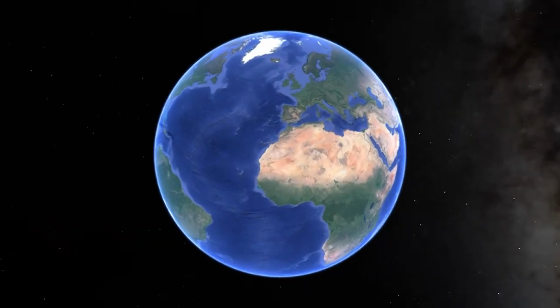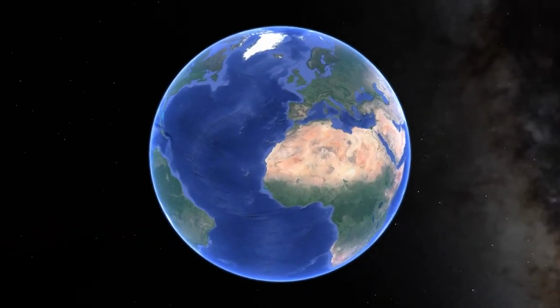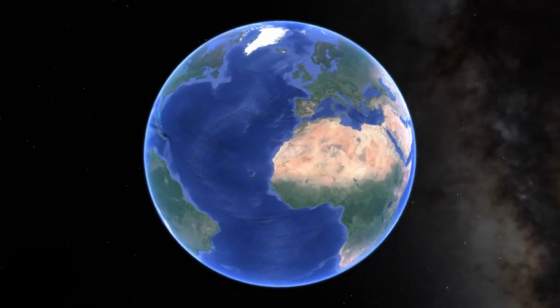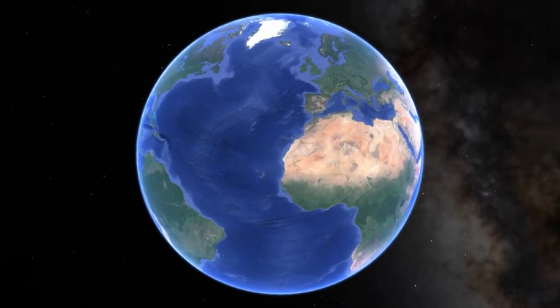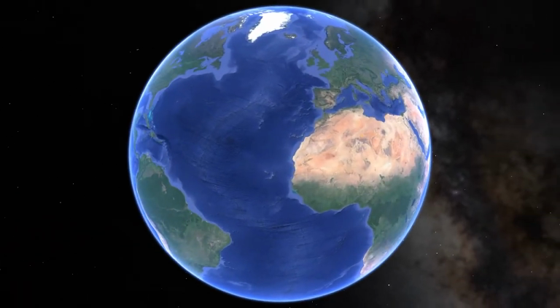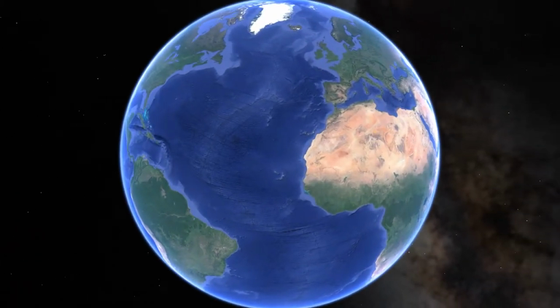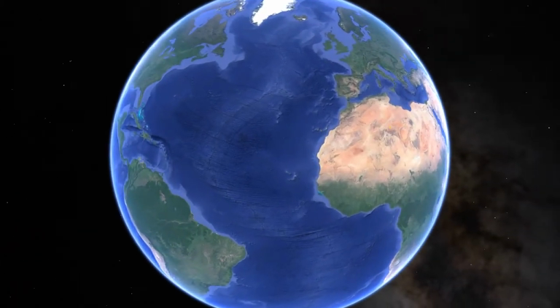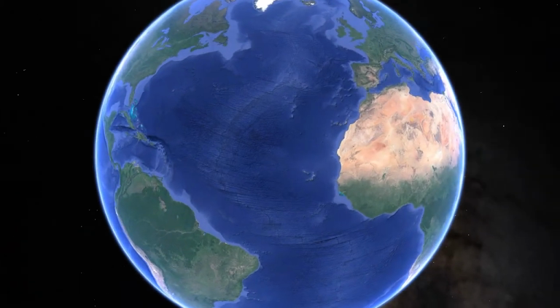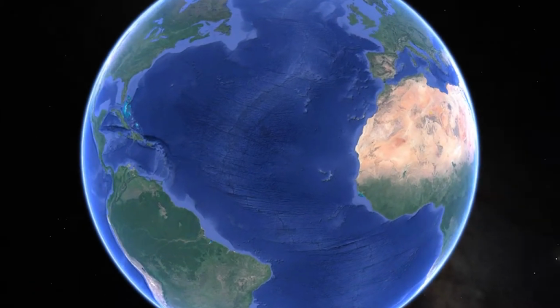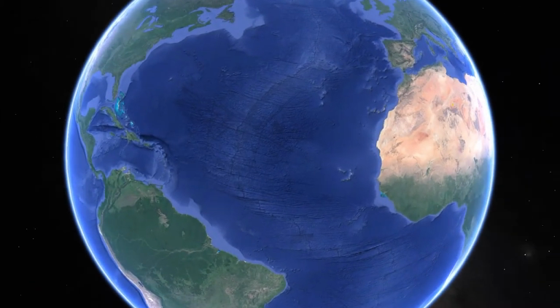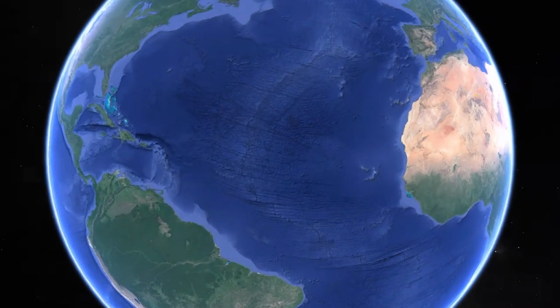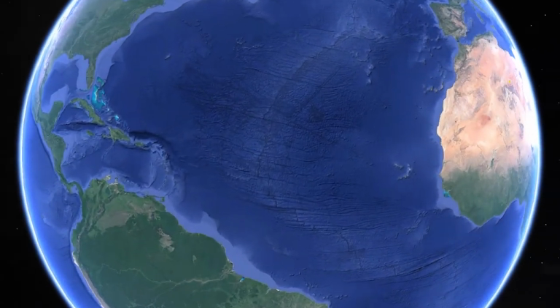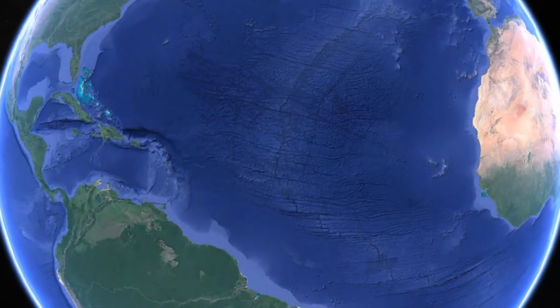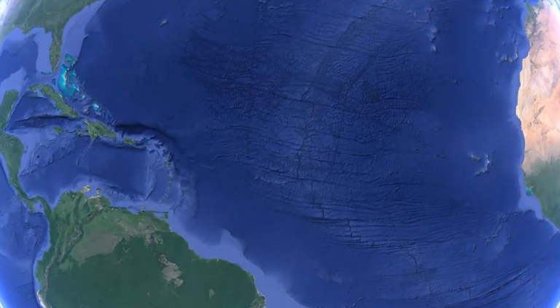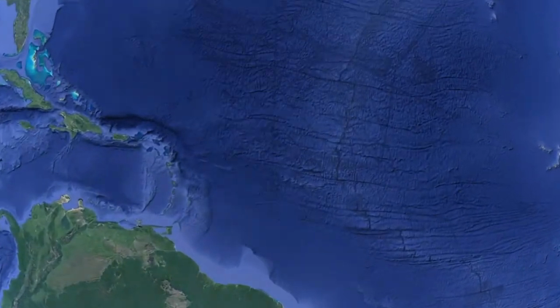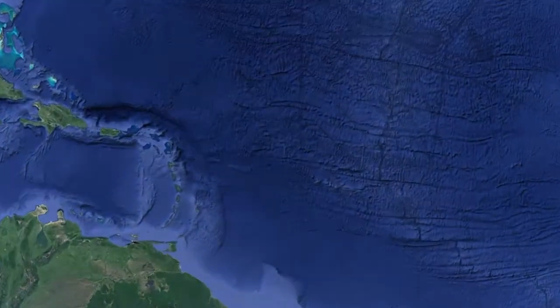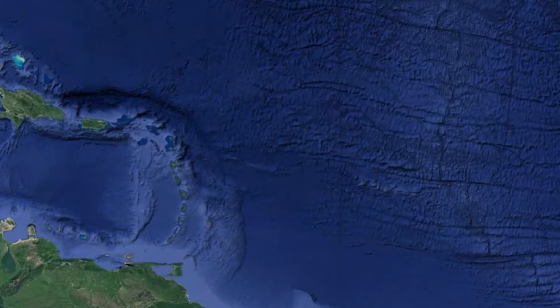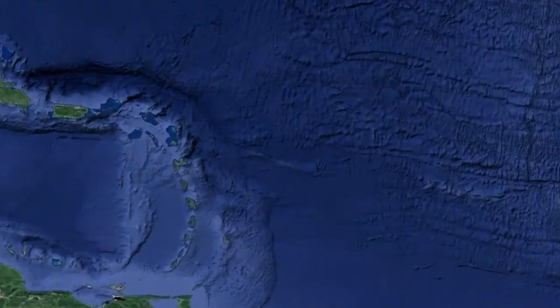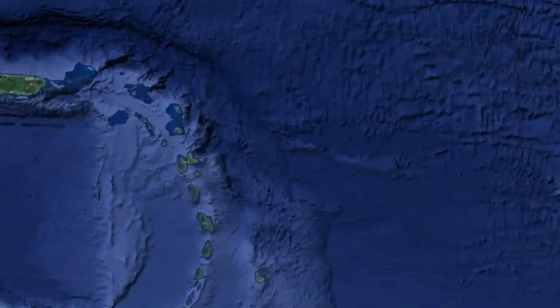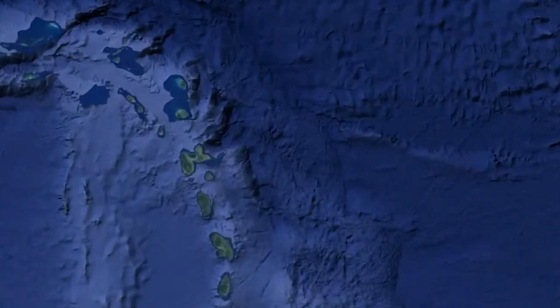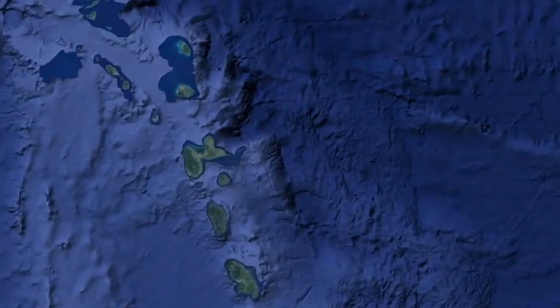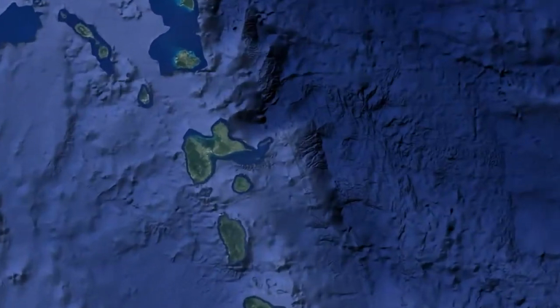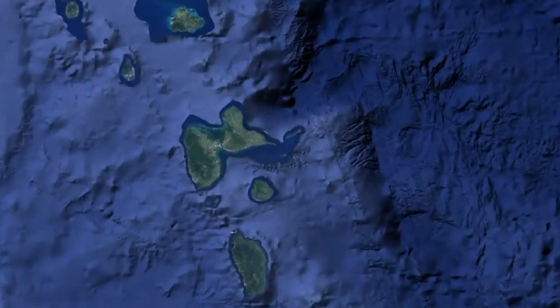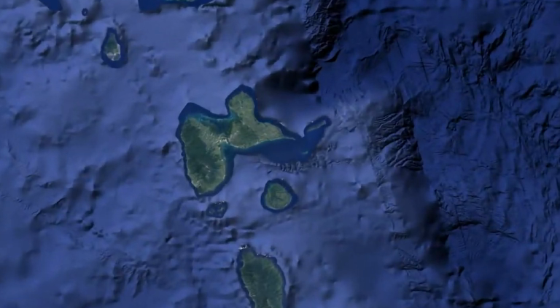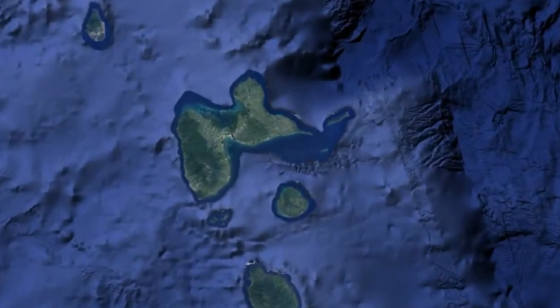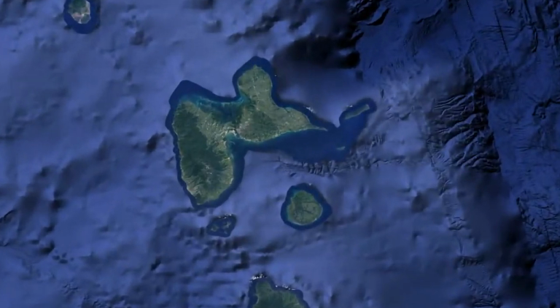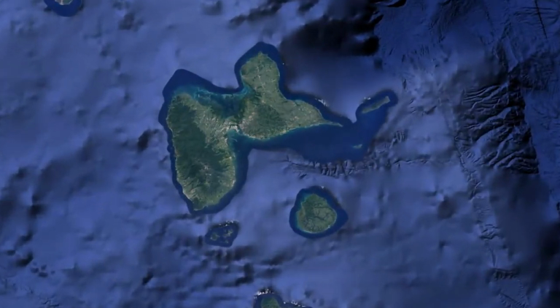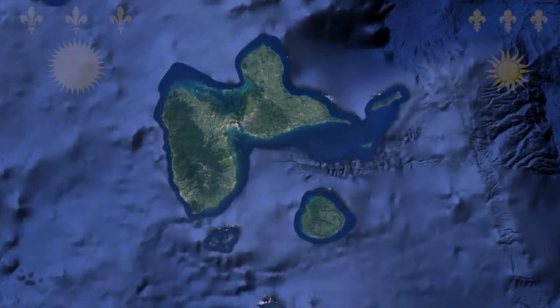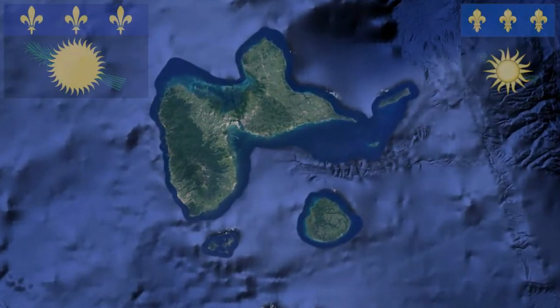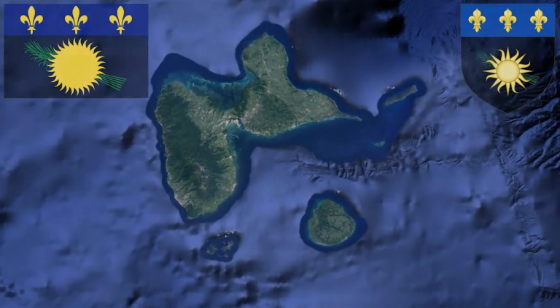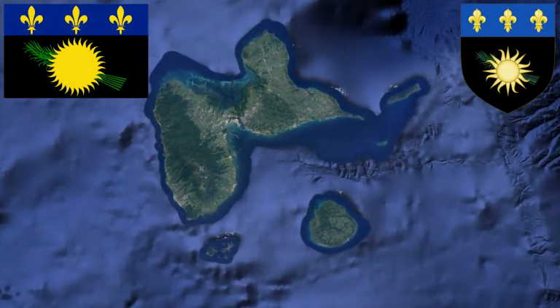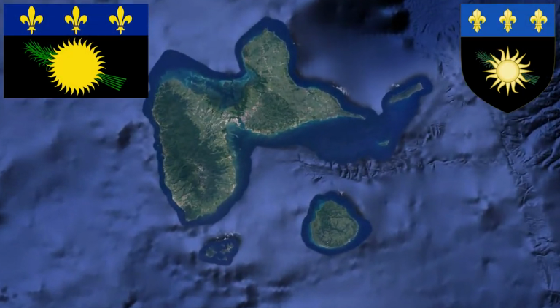Guadeloupe is an overseas region of France consisting of a group of islands in the Lesser Antilles chain in the Caribbean Sea.